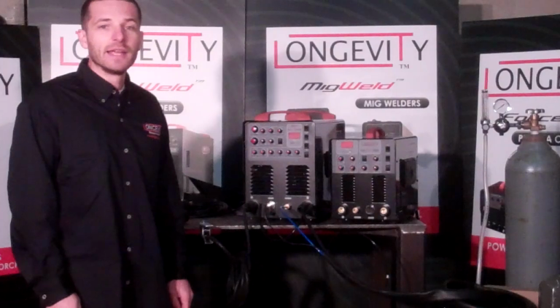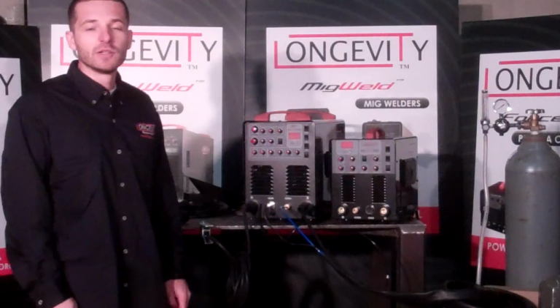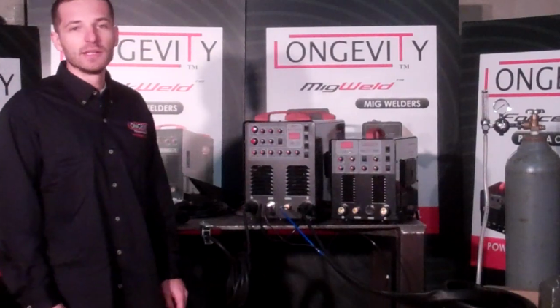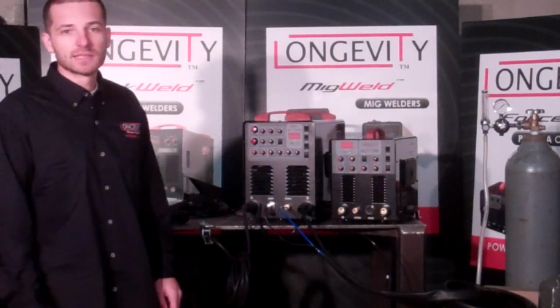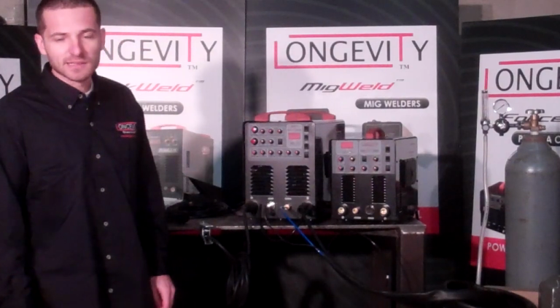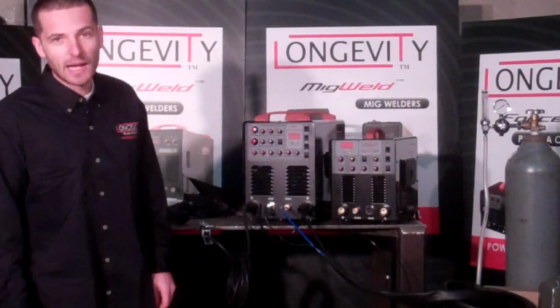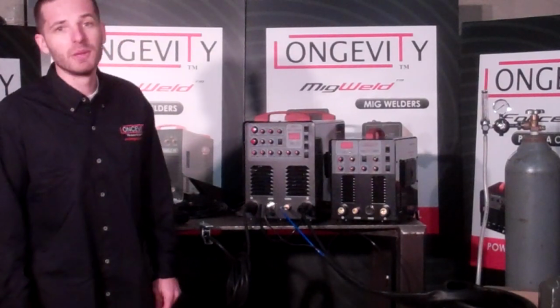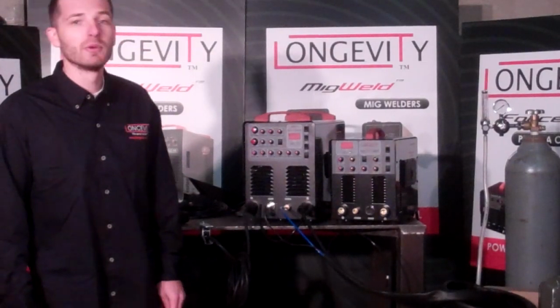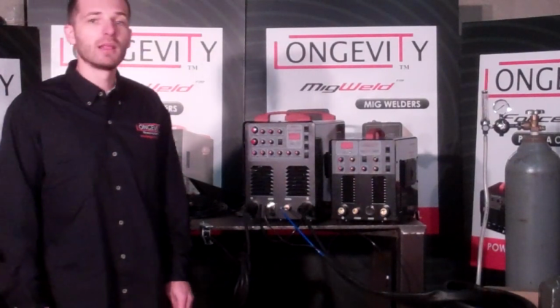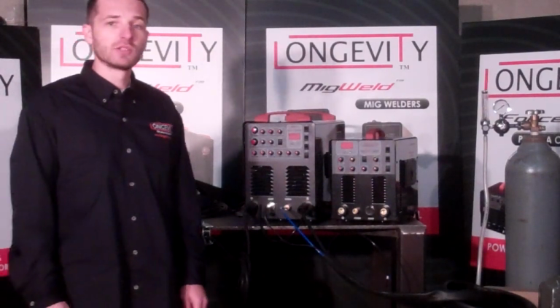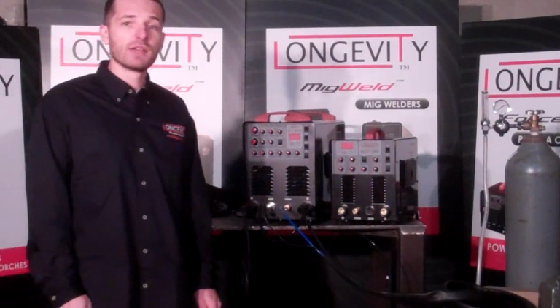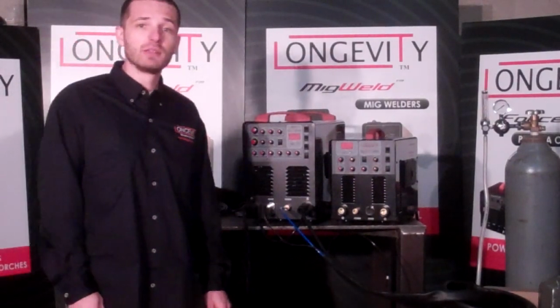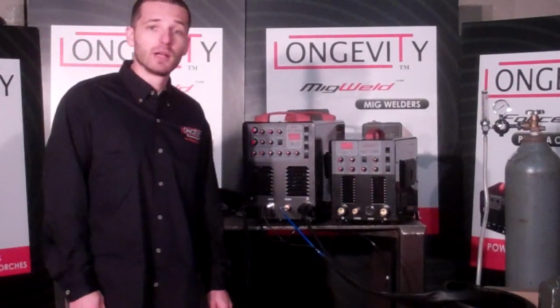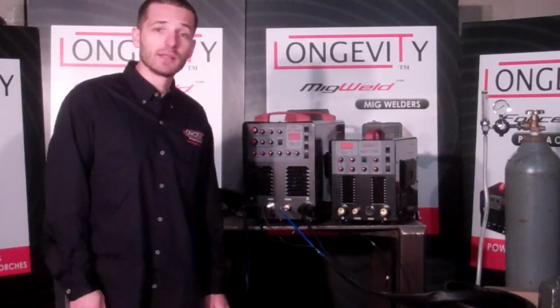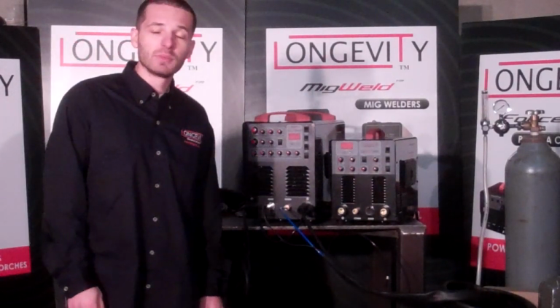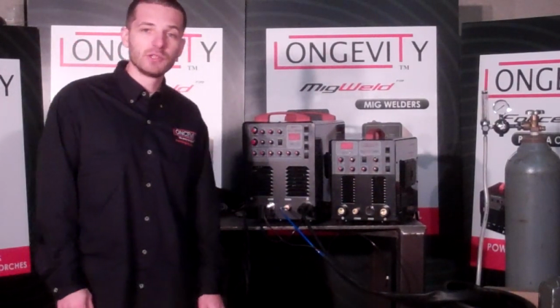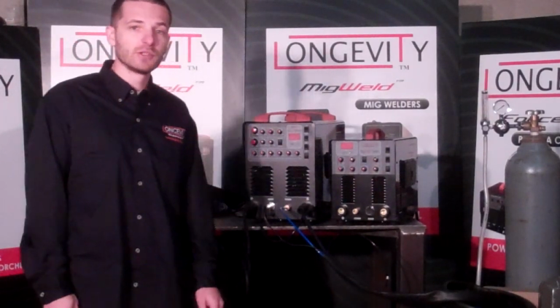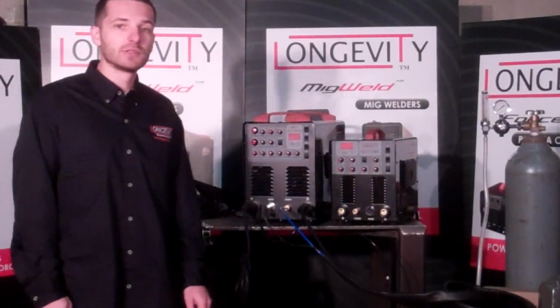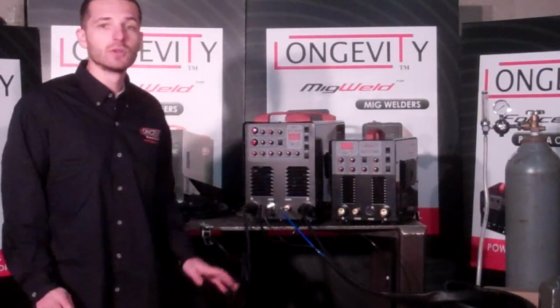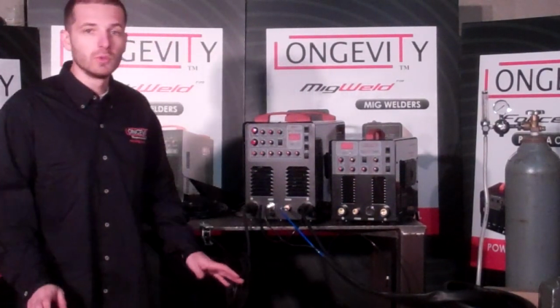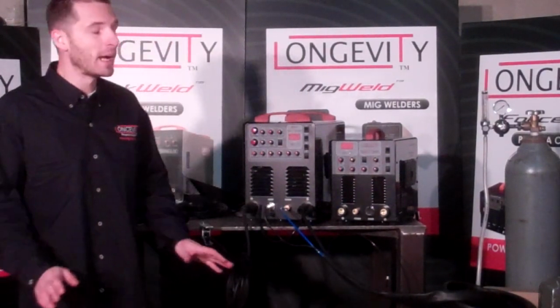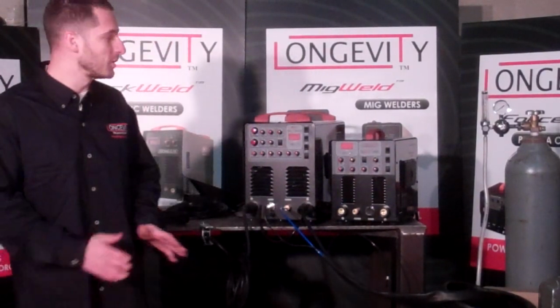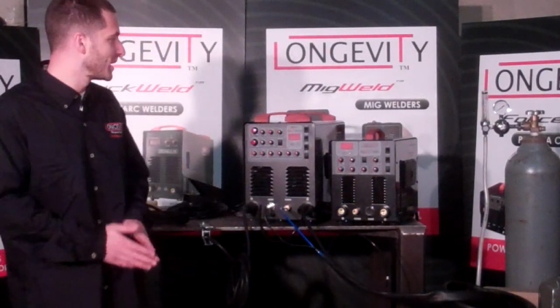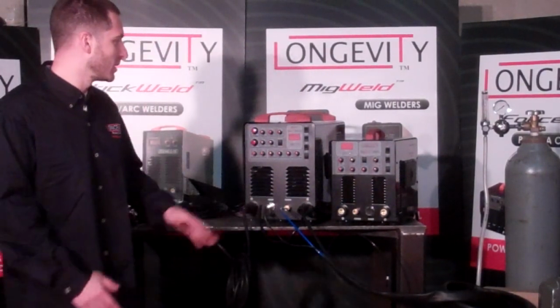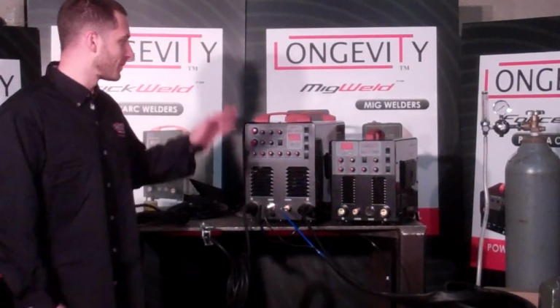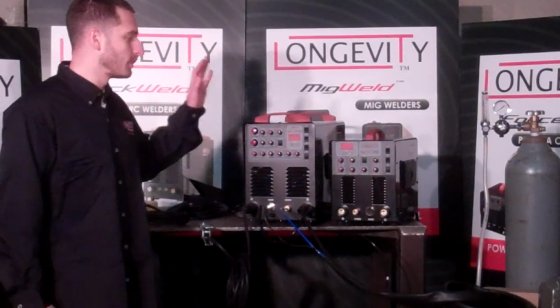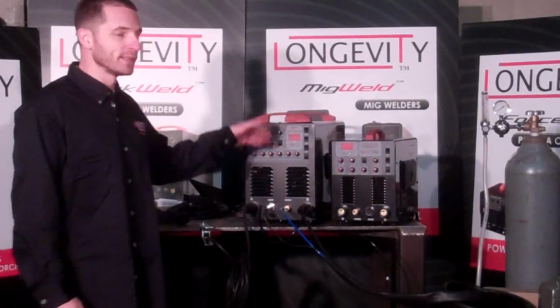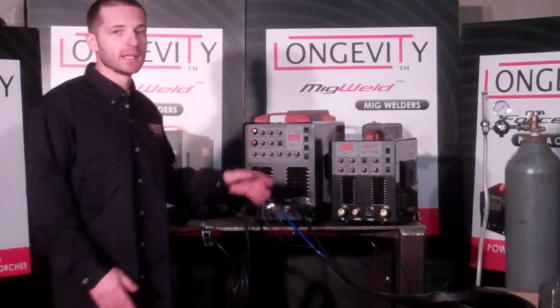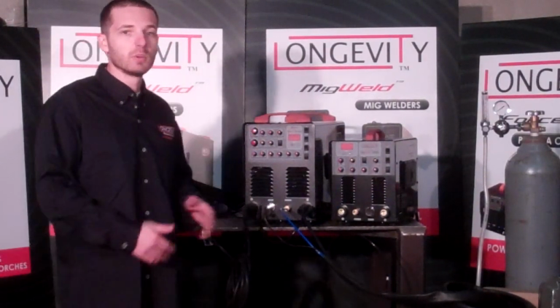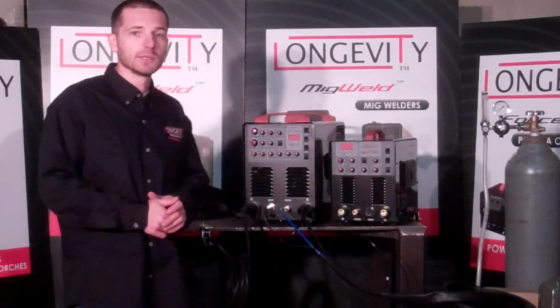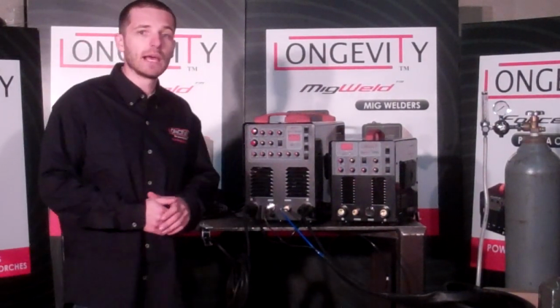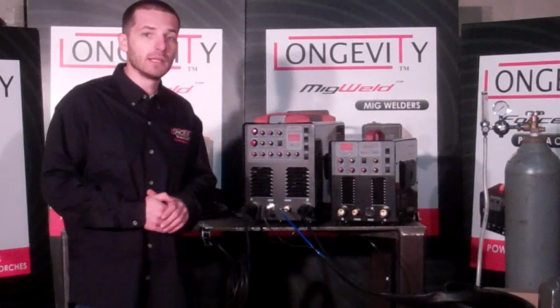How are you doing? This is Simon with Longevity Welding. I'm going to introduce two new models here from our TIGWELD lineup.